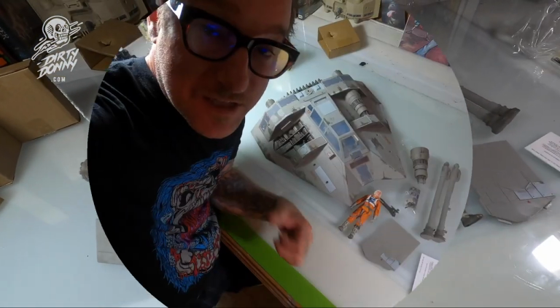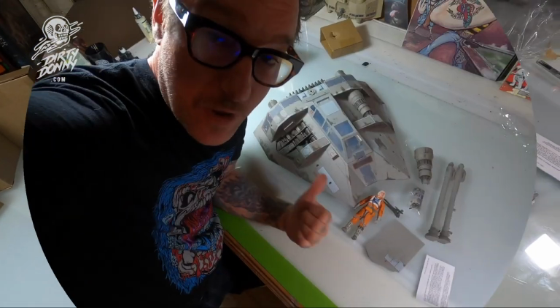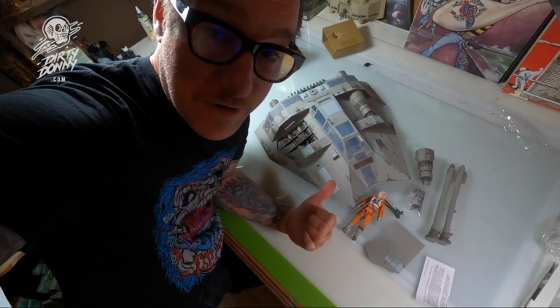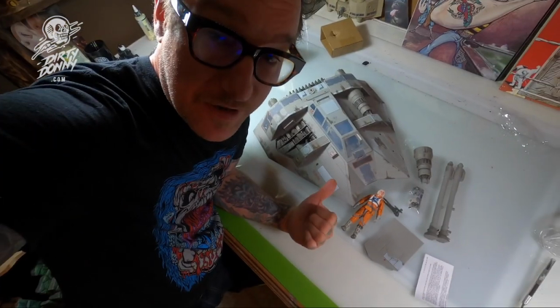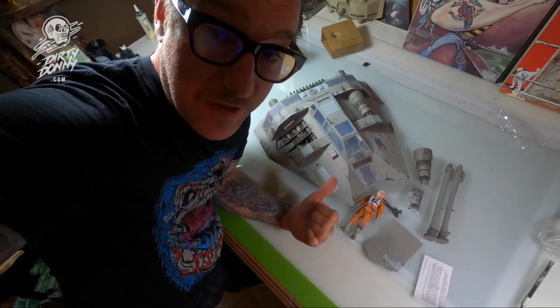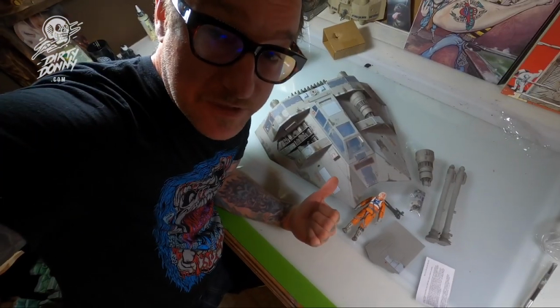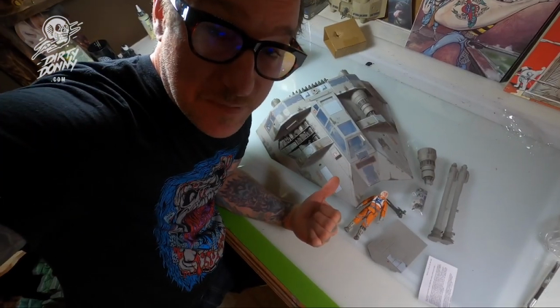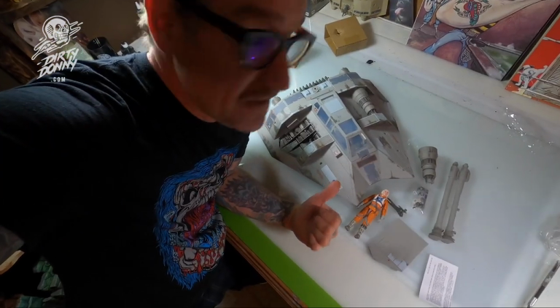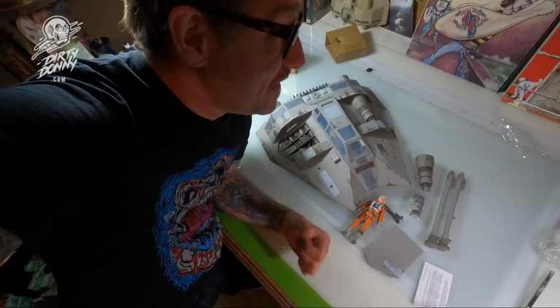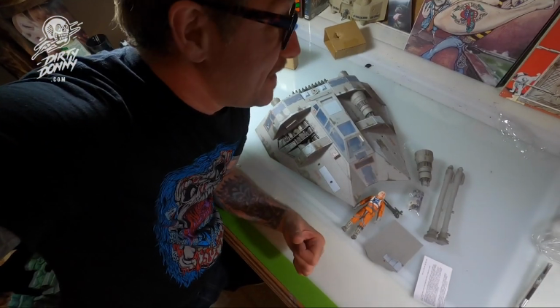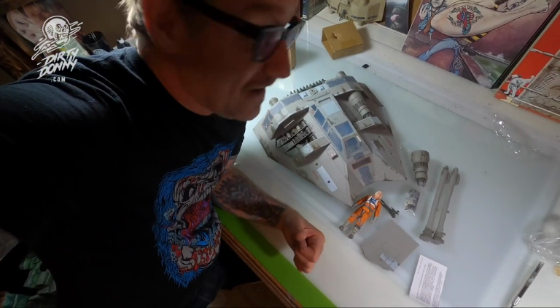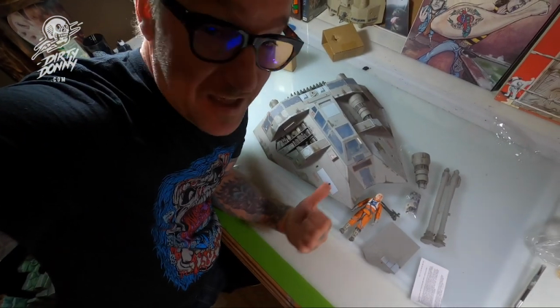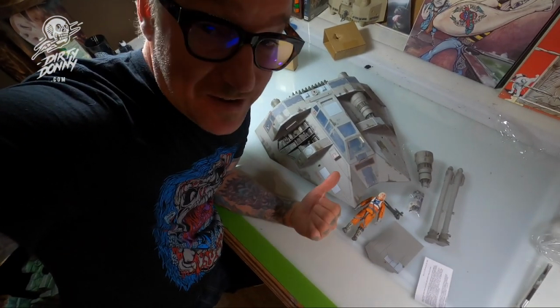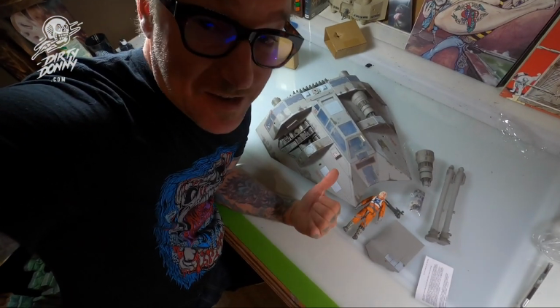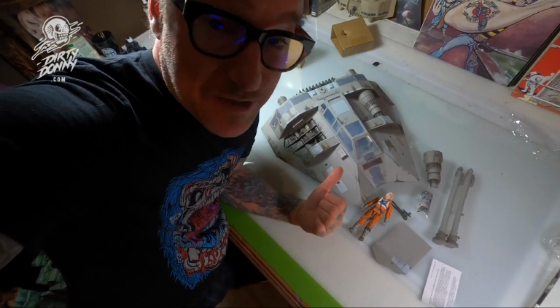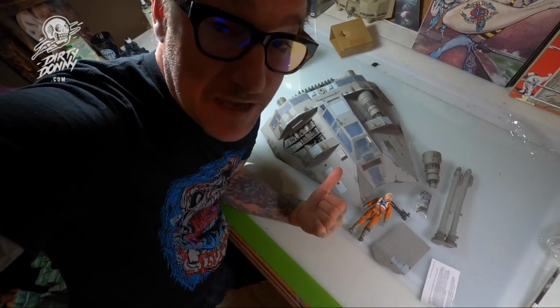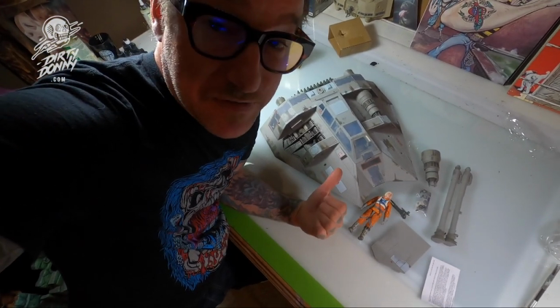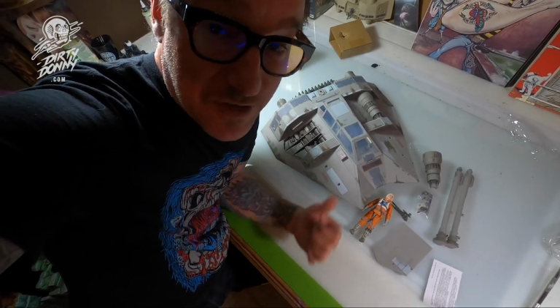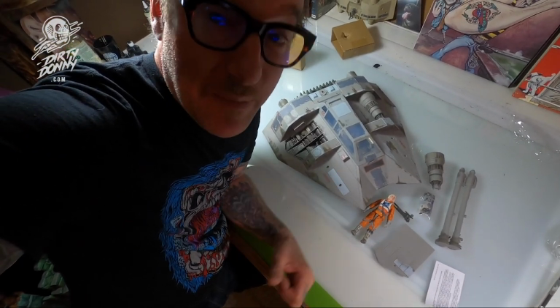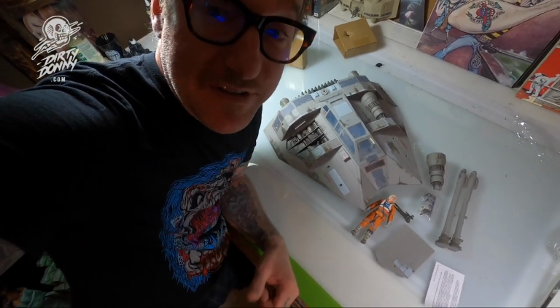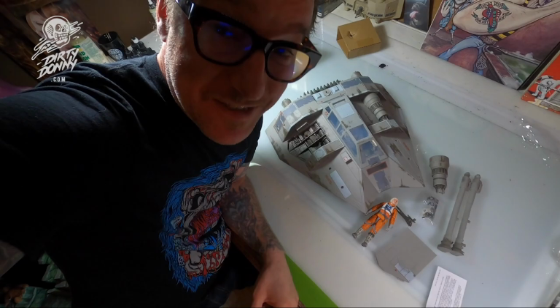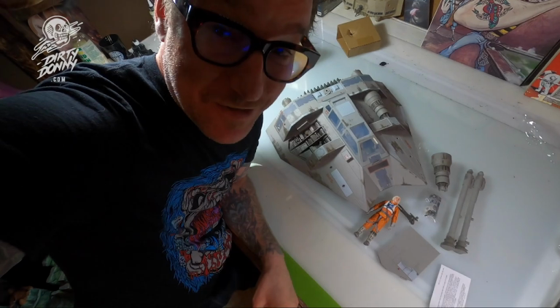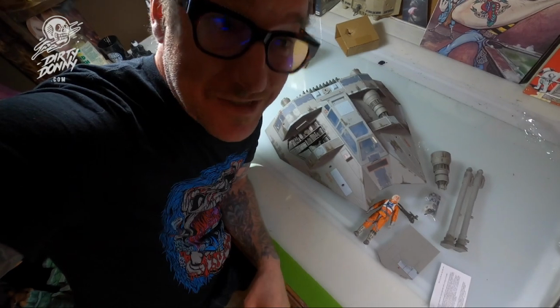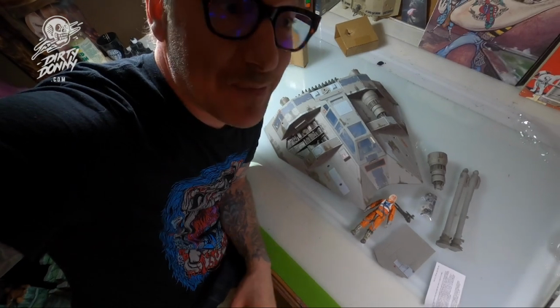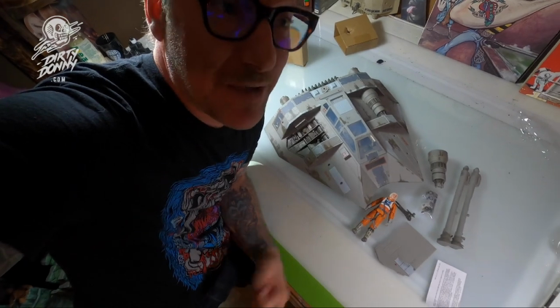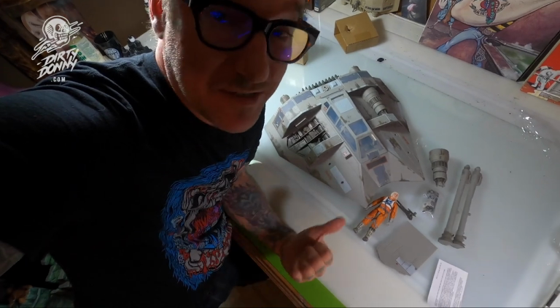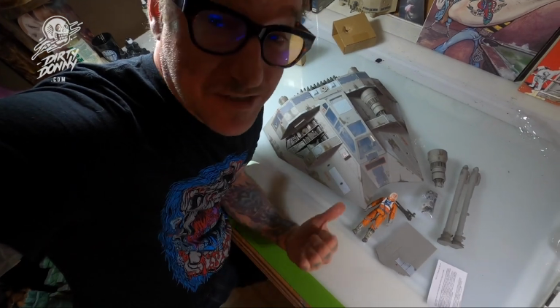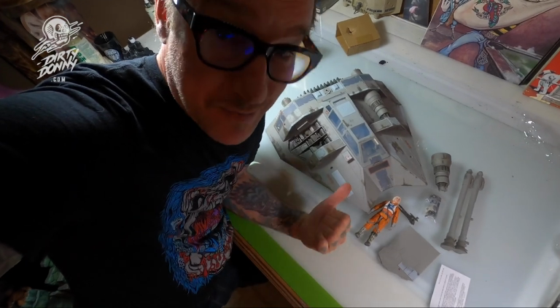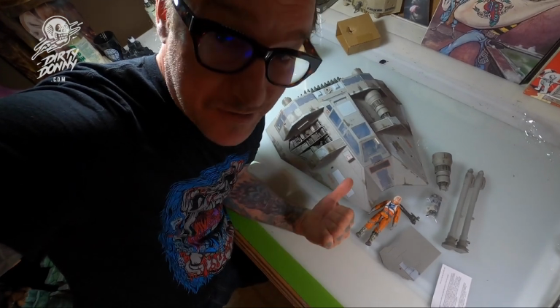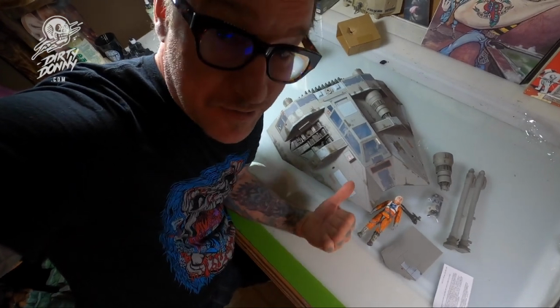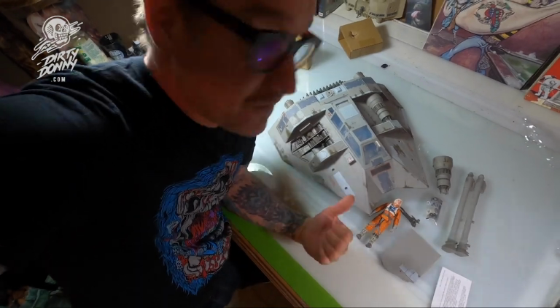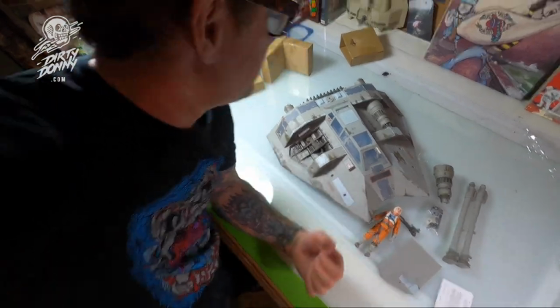It's way bigger than I thought it was going to be — it's just massive. So I'm going to detail this, I'm going to paint this, I'm going to make it look really cool.